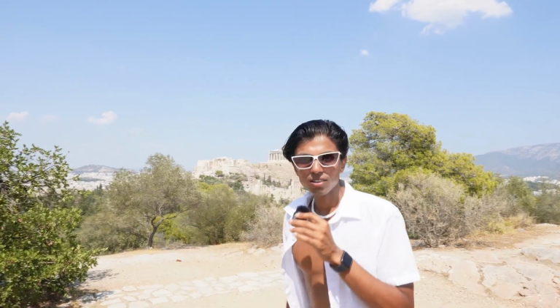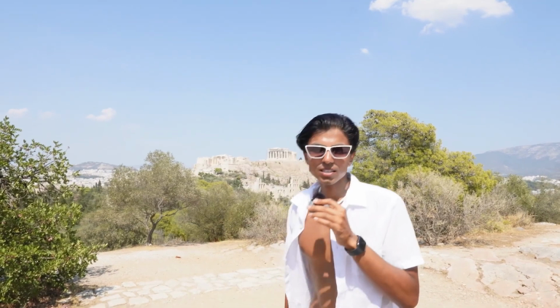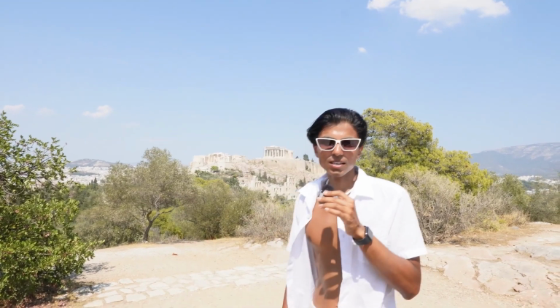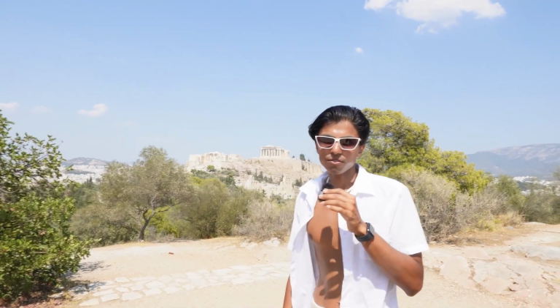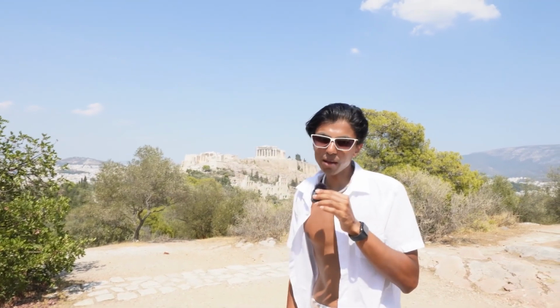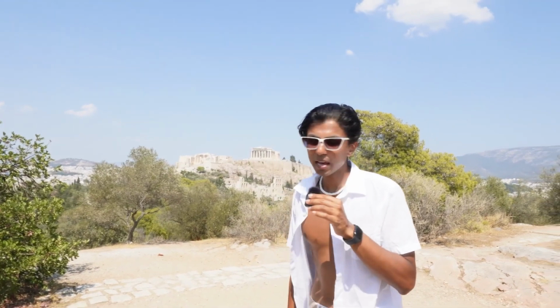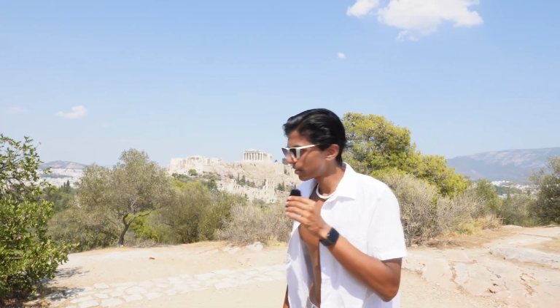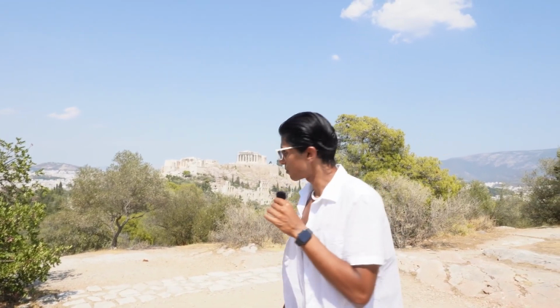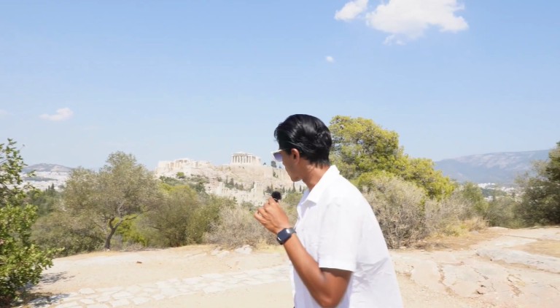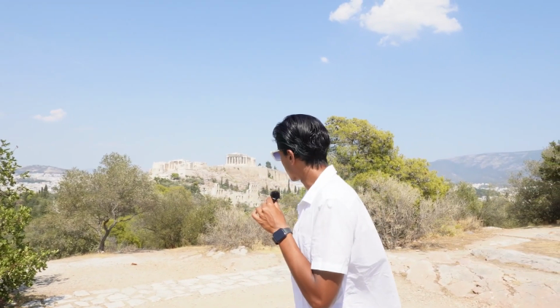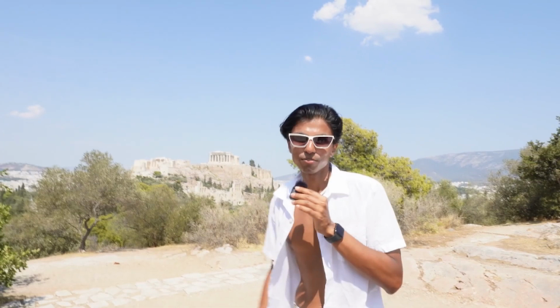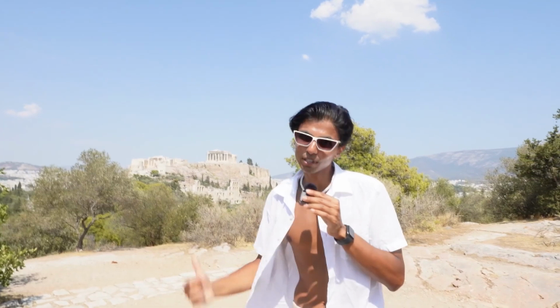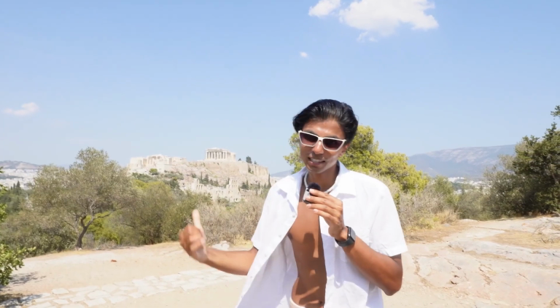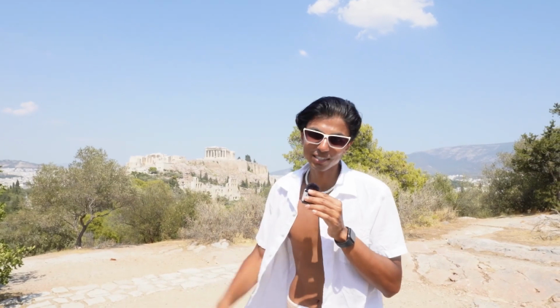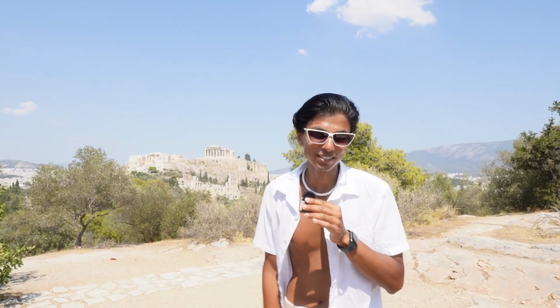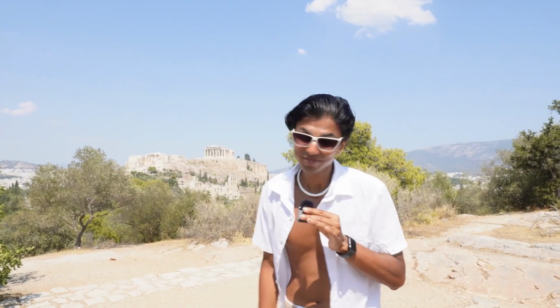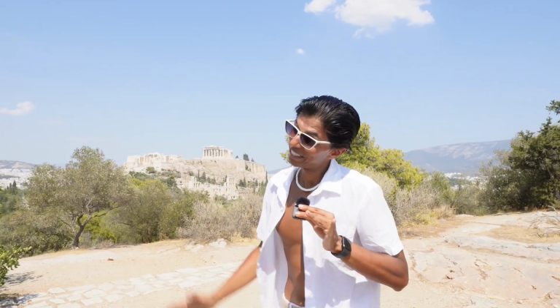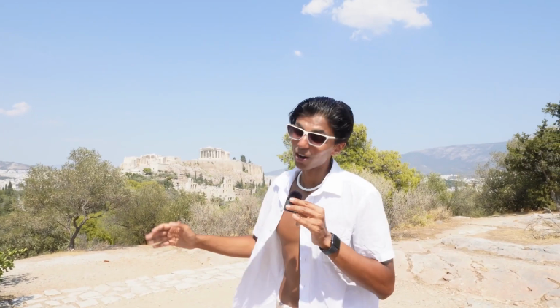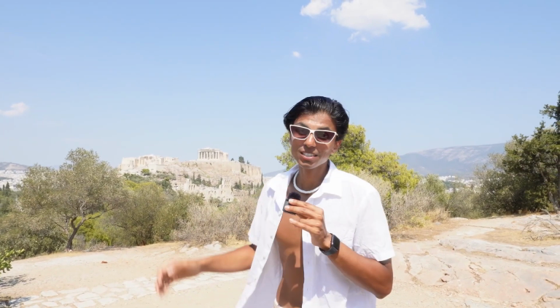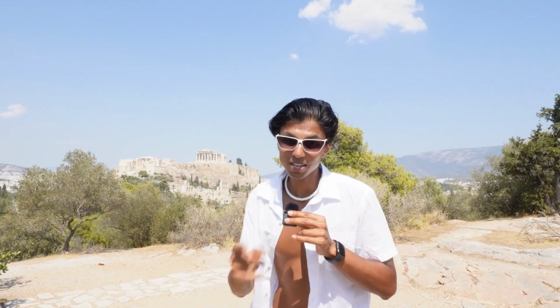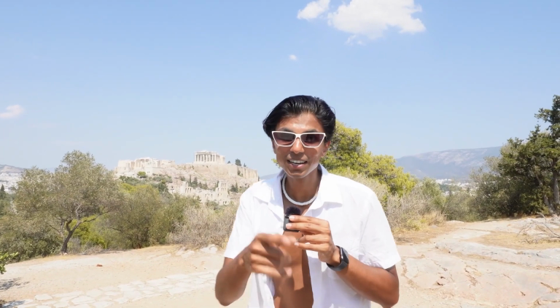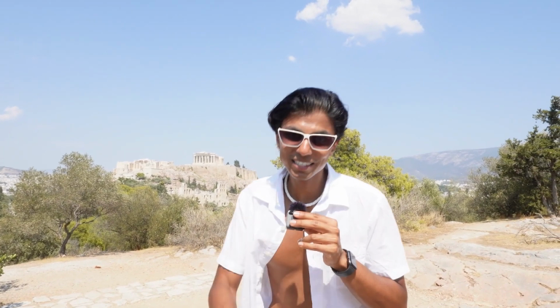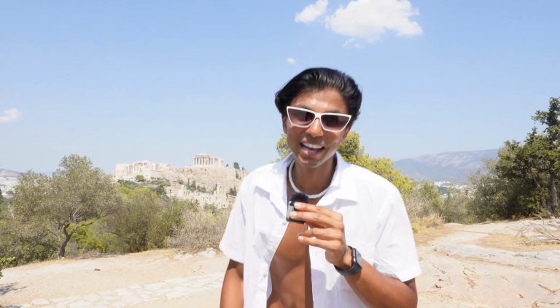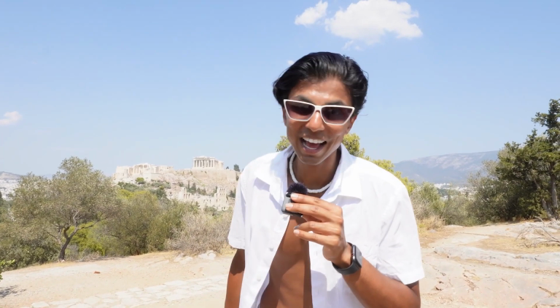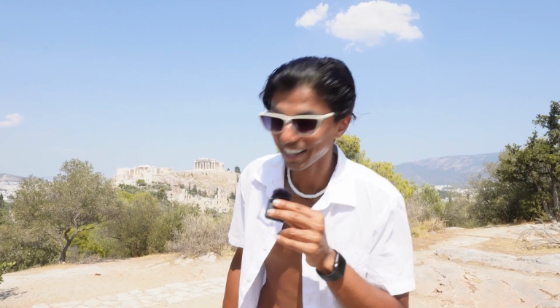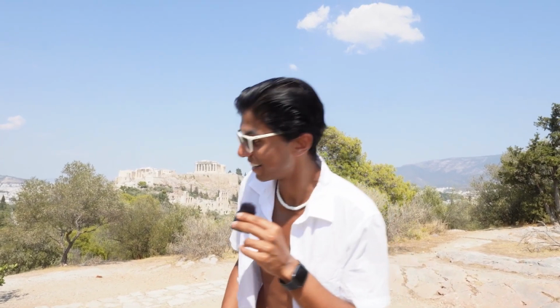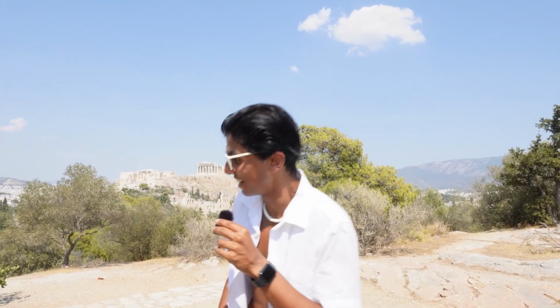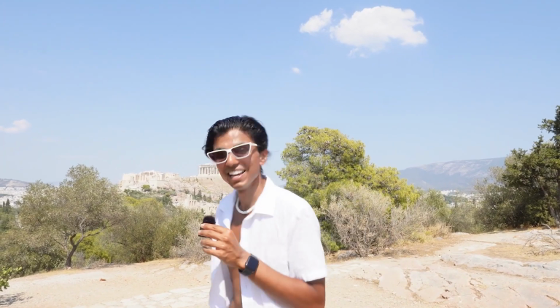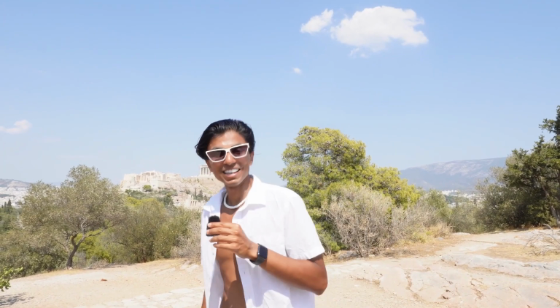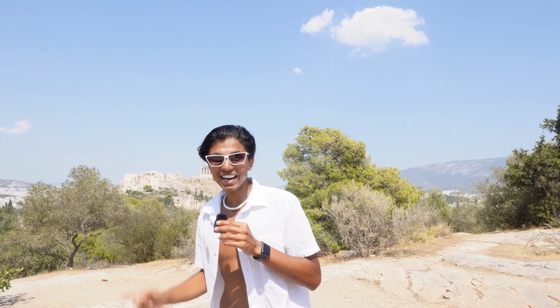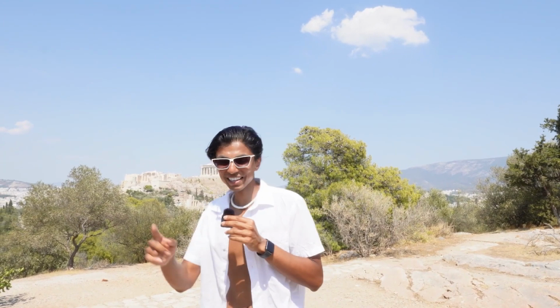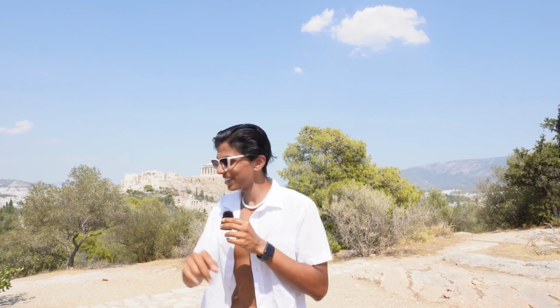Honestly, if I'm ever imprisoned, a view like this — Socrates had it good. He had it good.